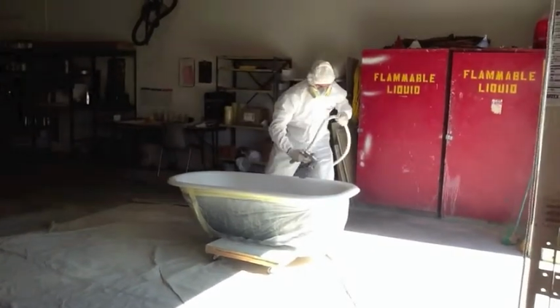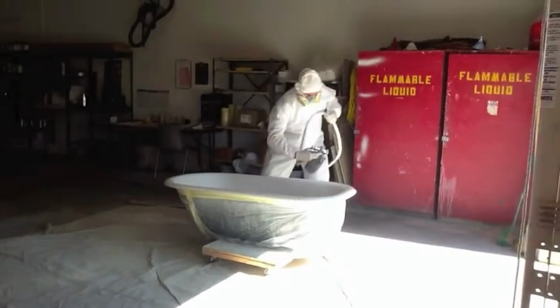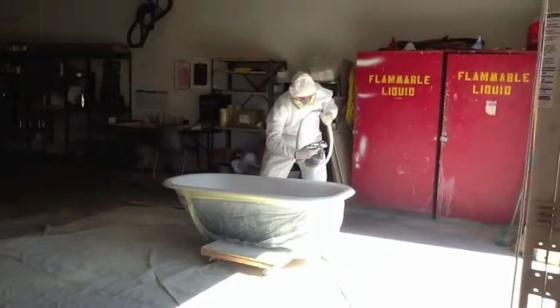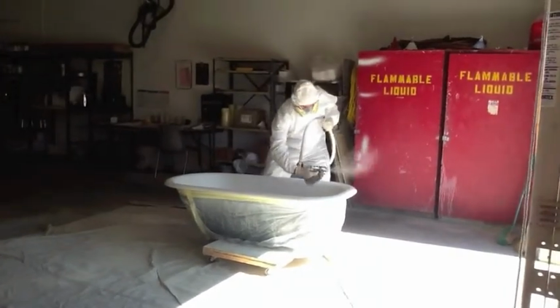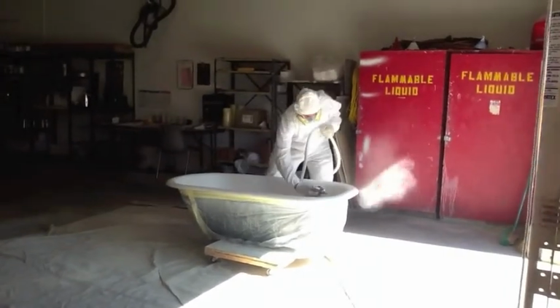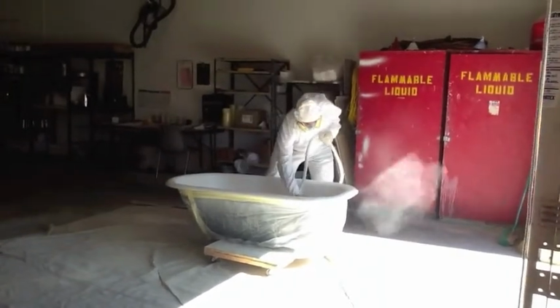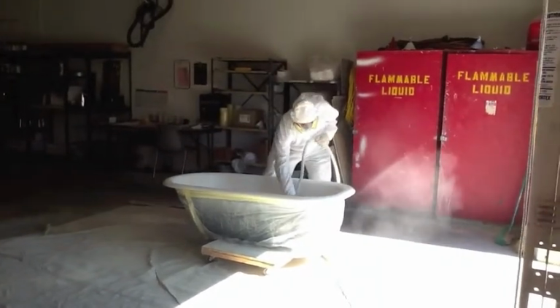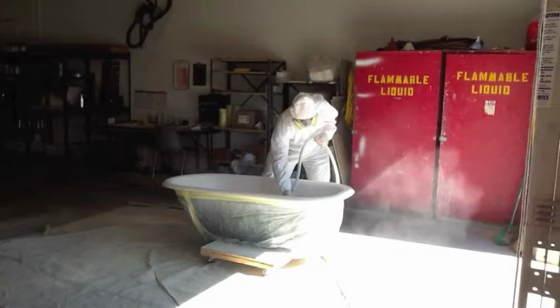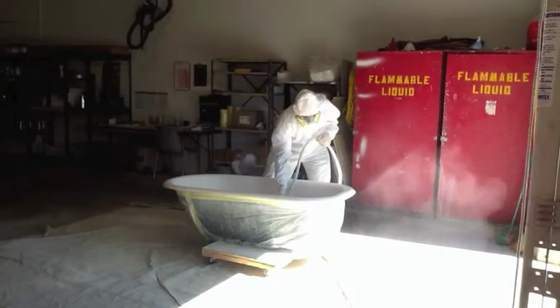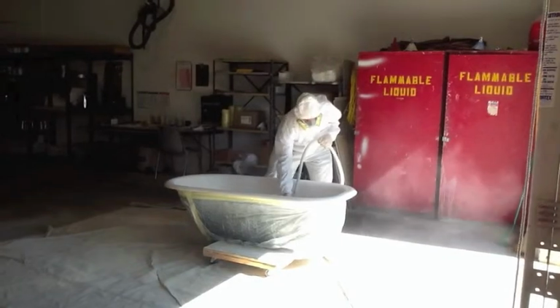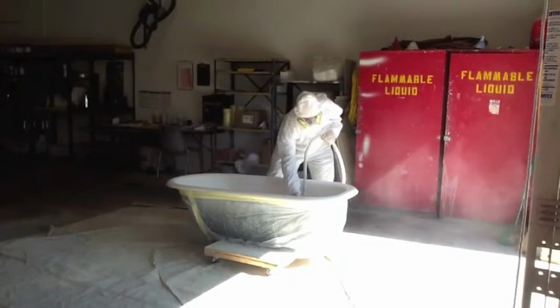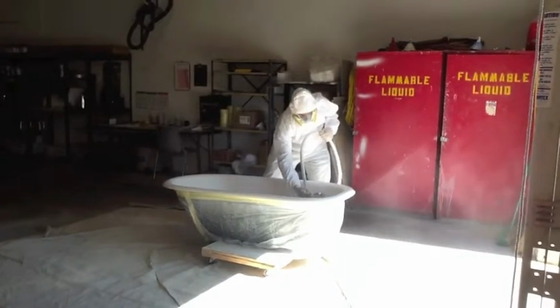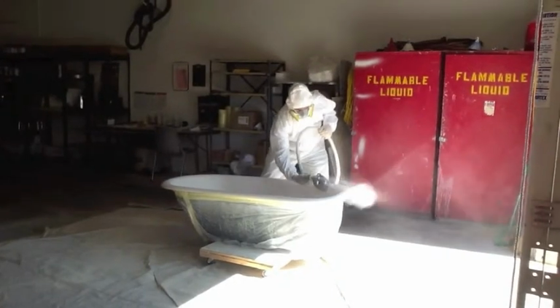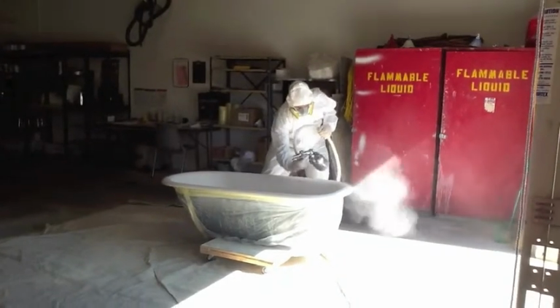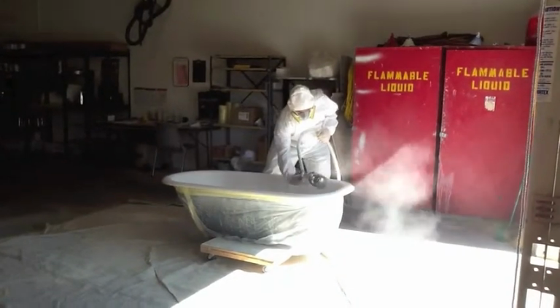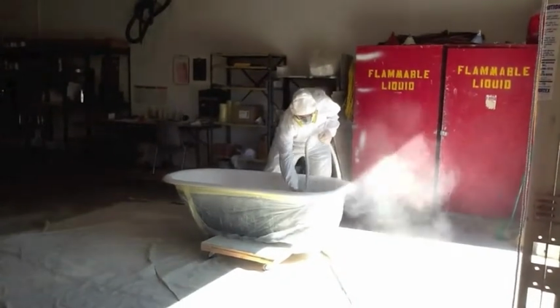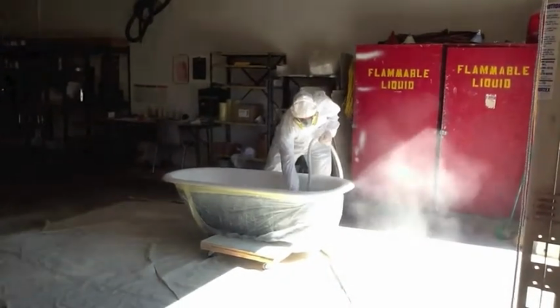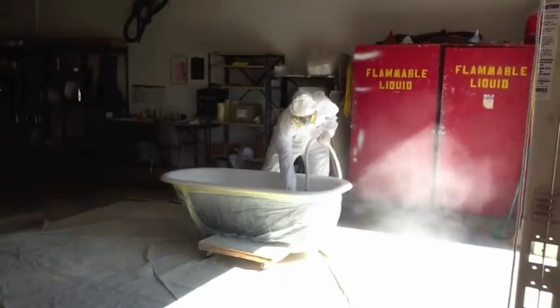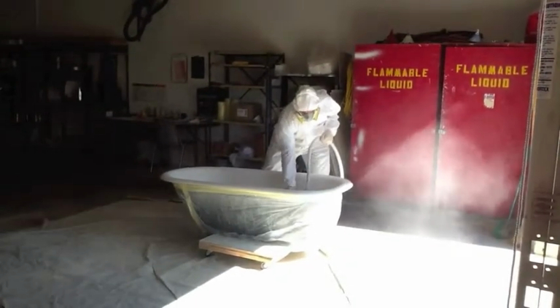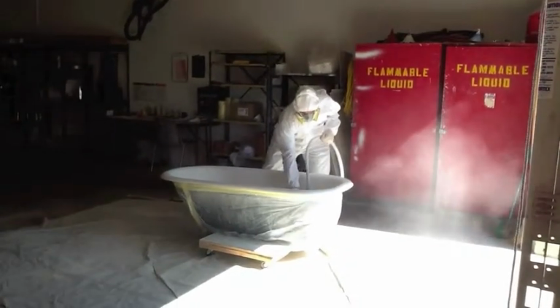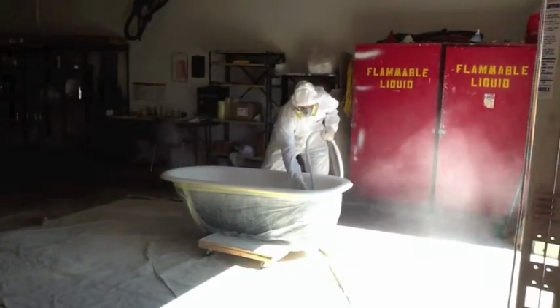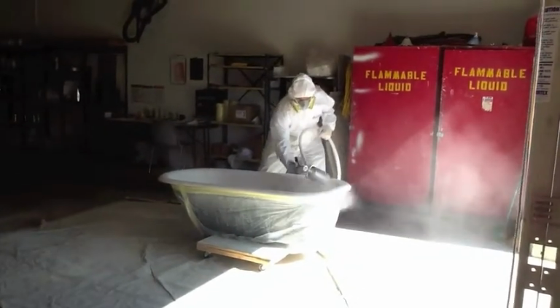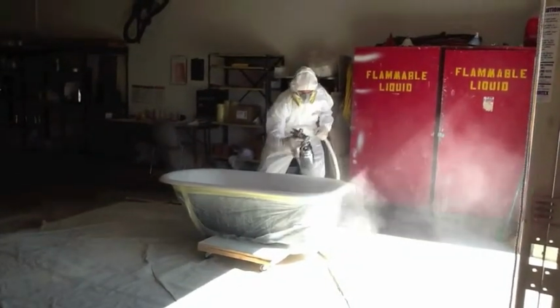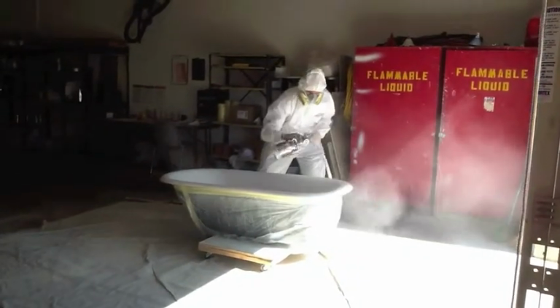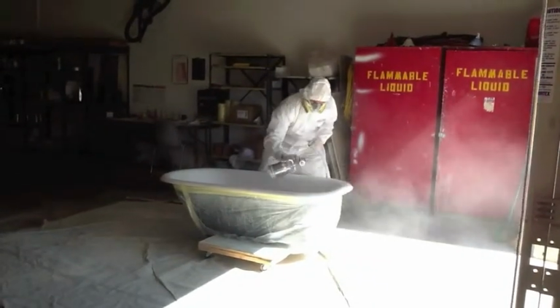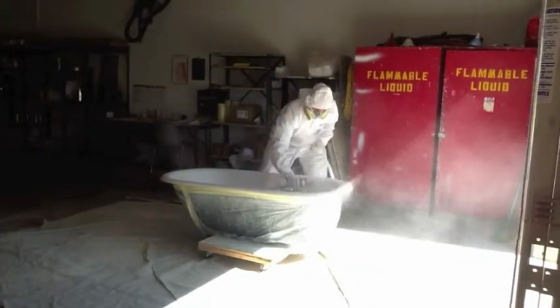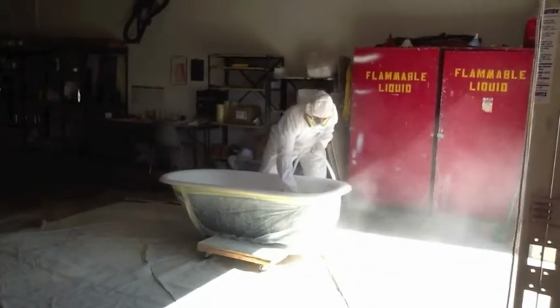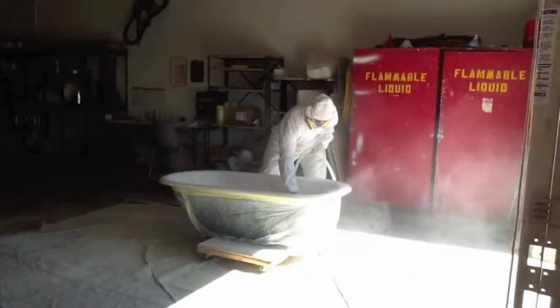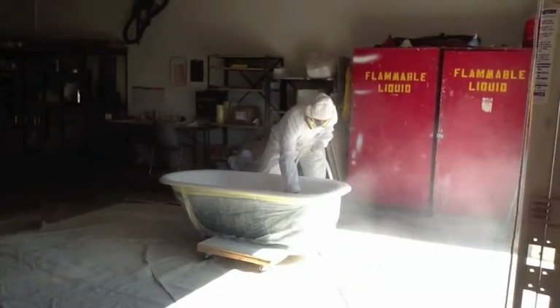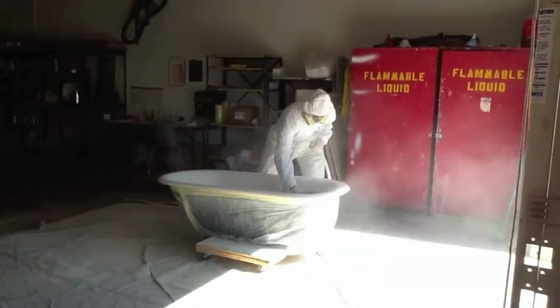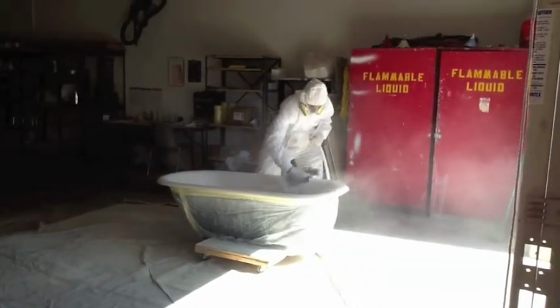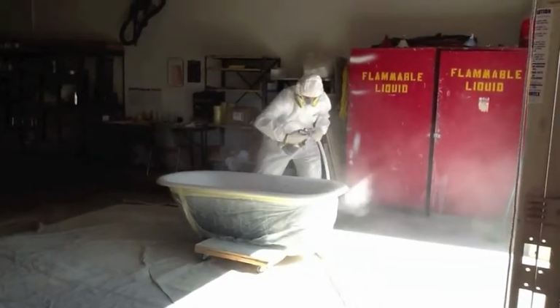Todd's resurfaces fiberglass, porcelain, cultured marble, tile, acrylic, and cast iron.